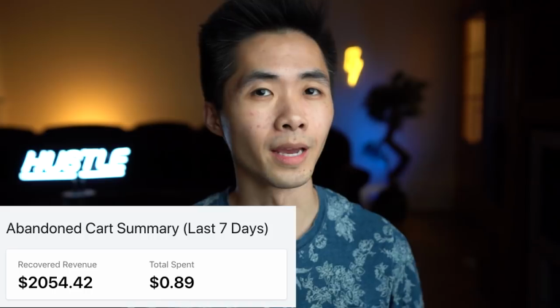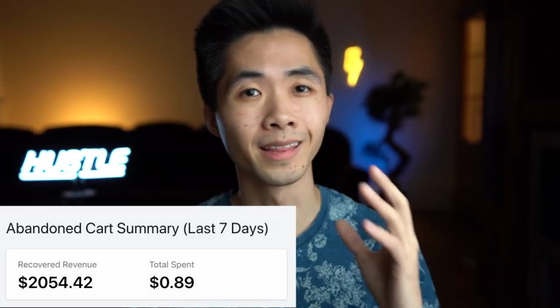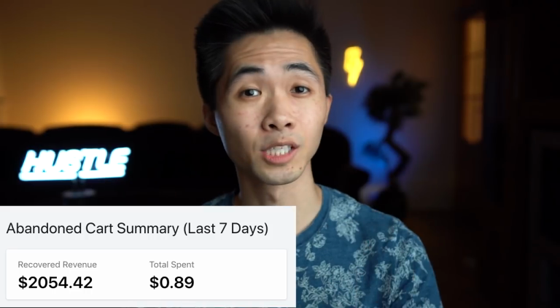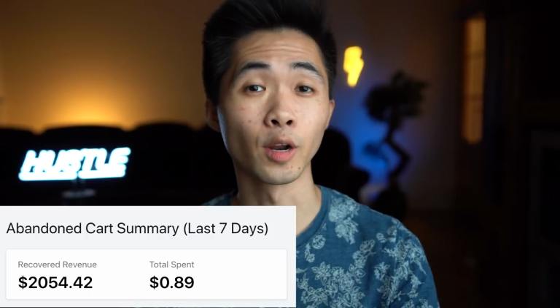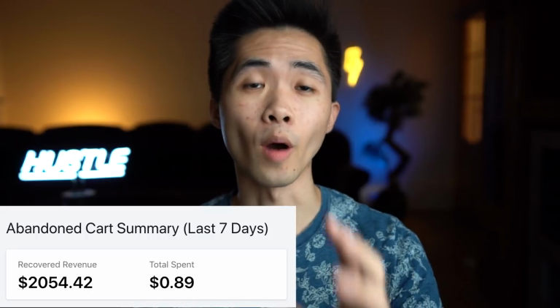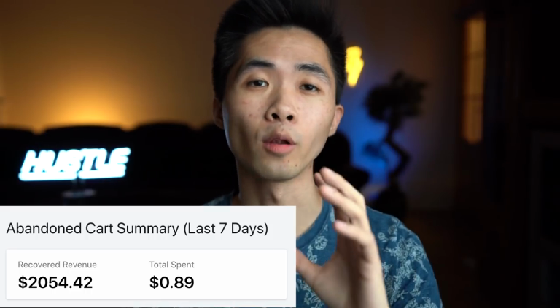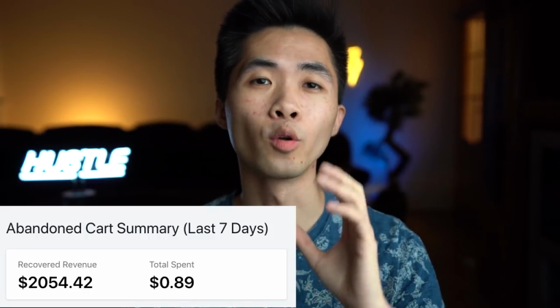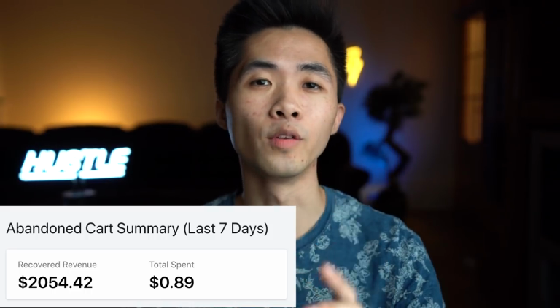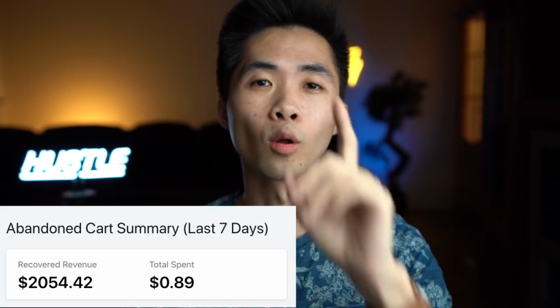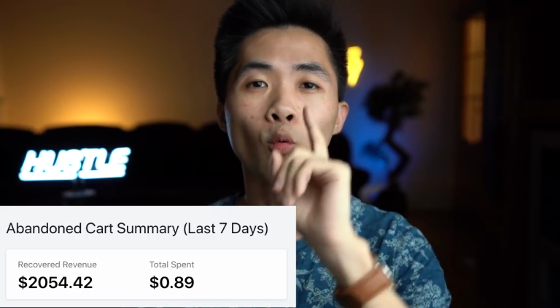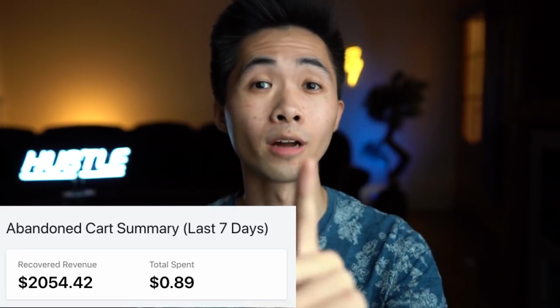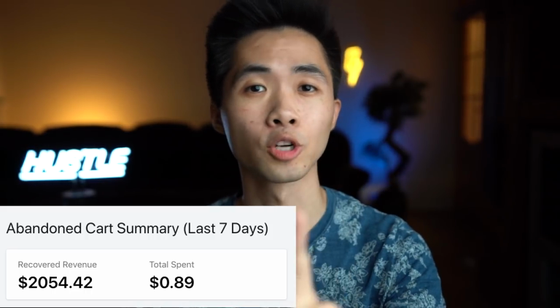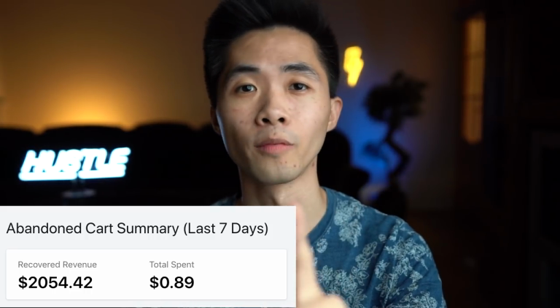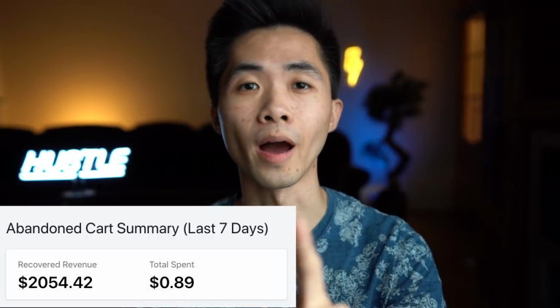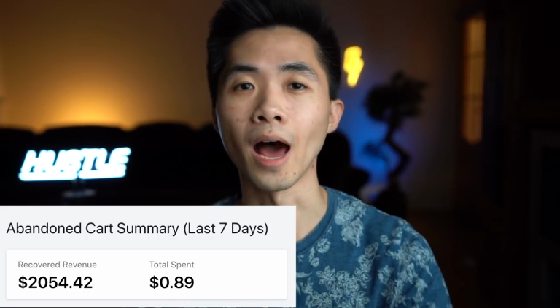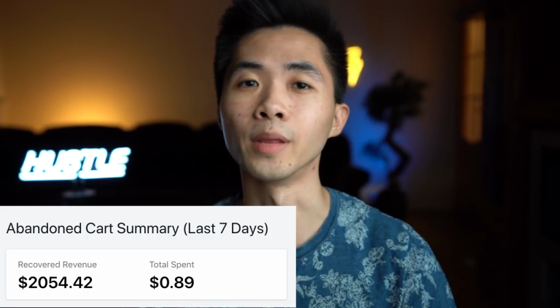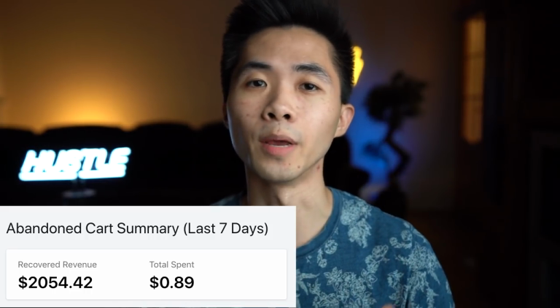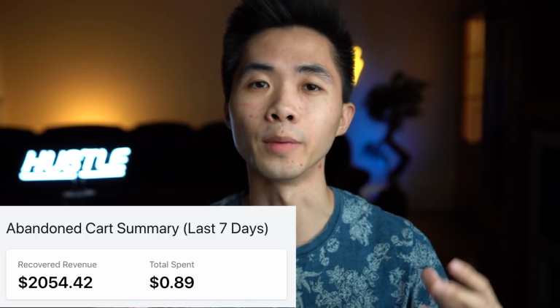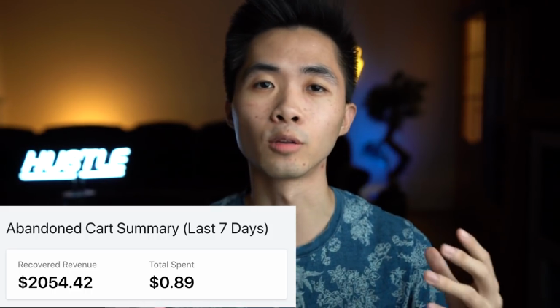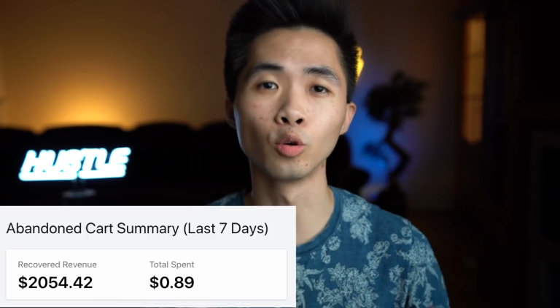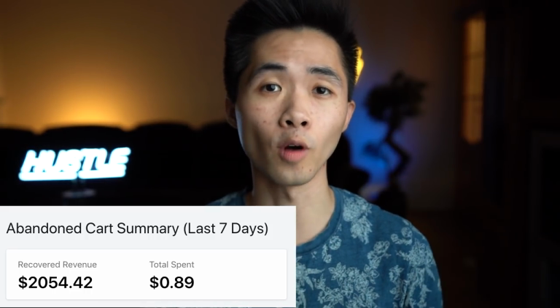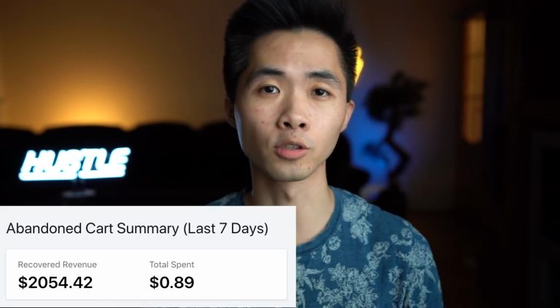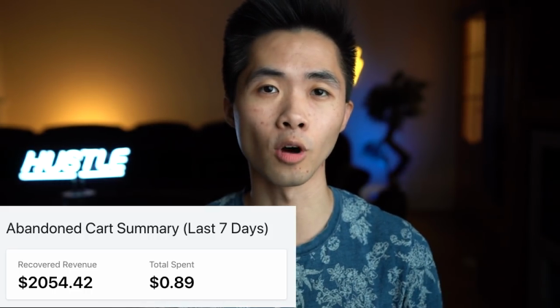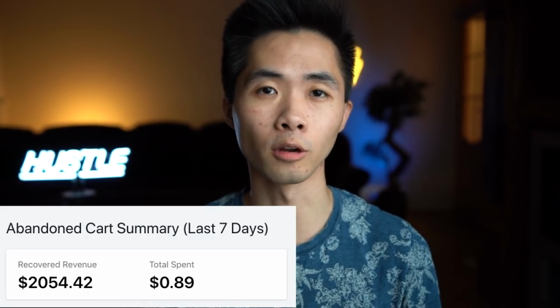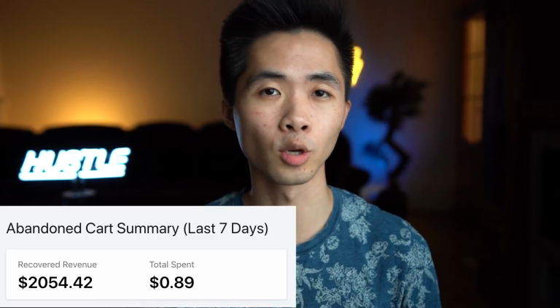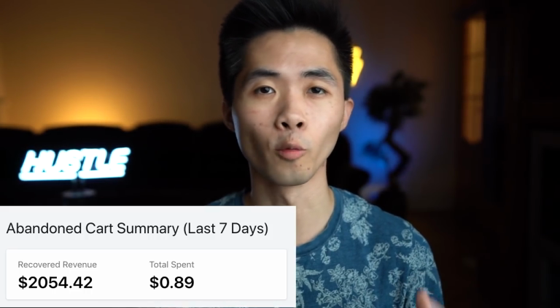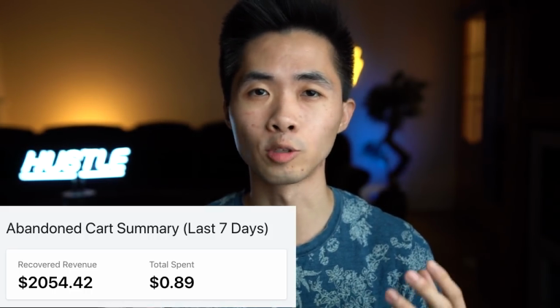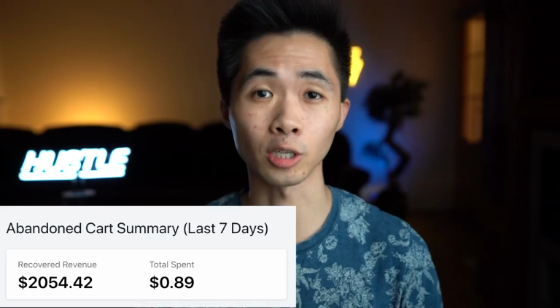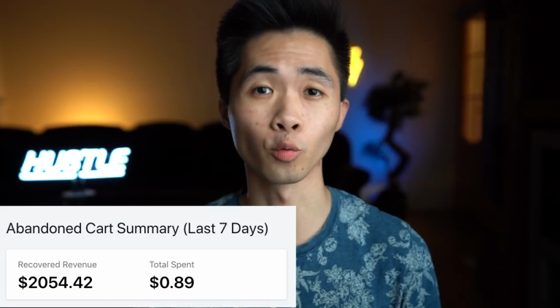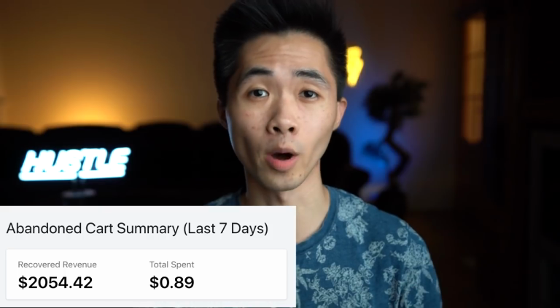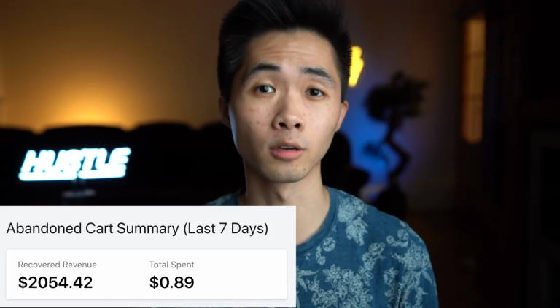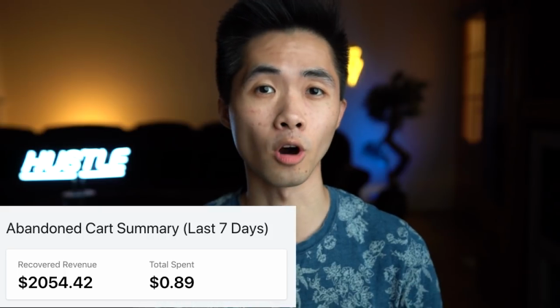In this video I will reveal one Shopify app that made me $2,000 with just $1.